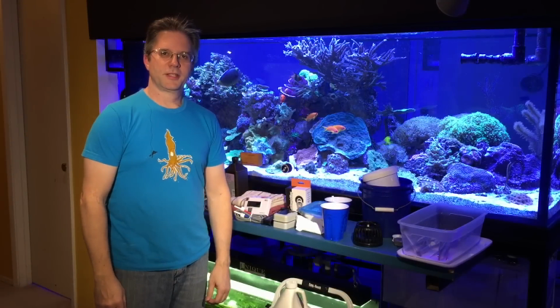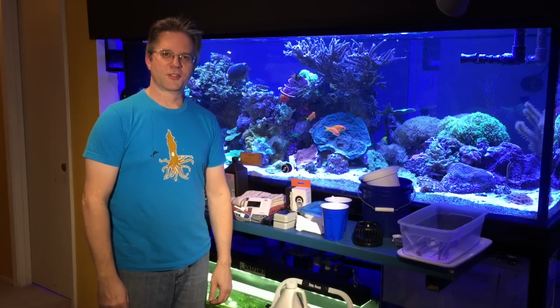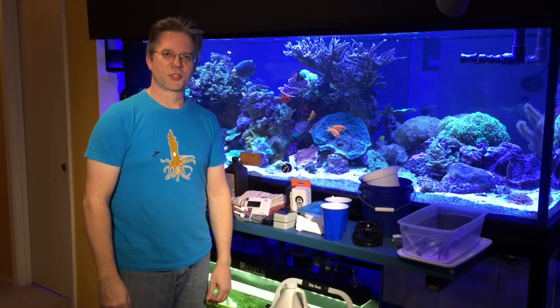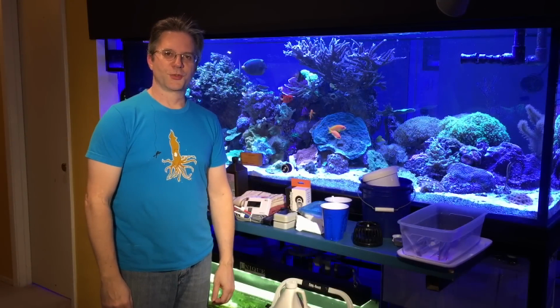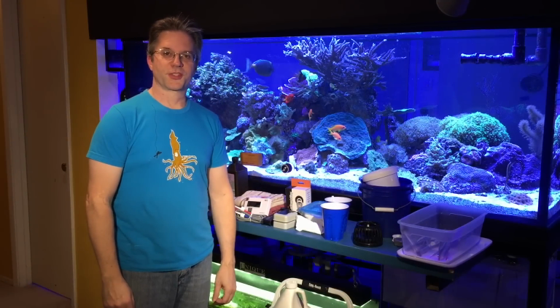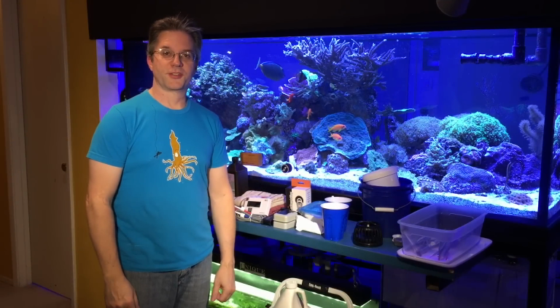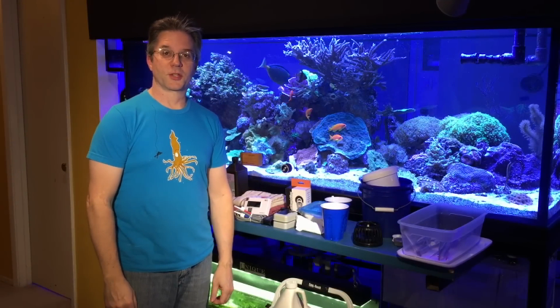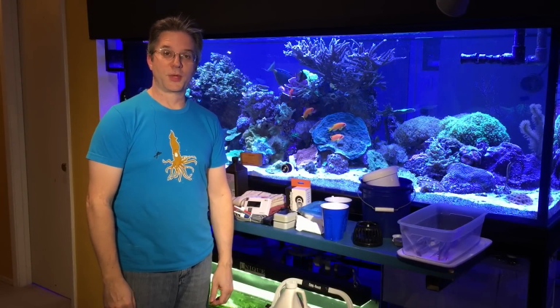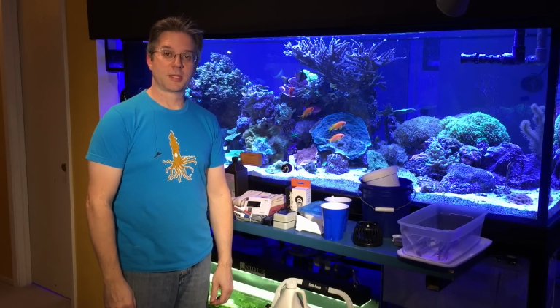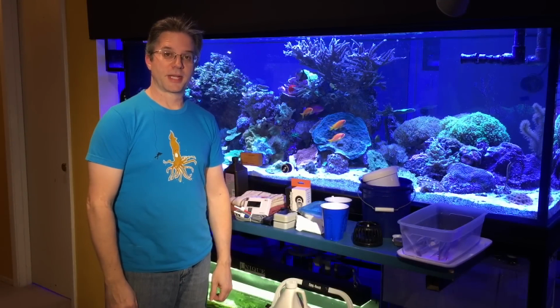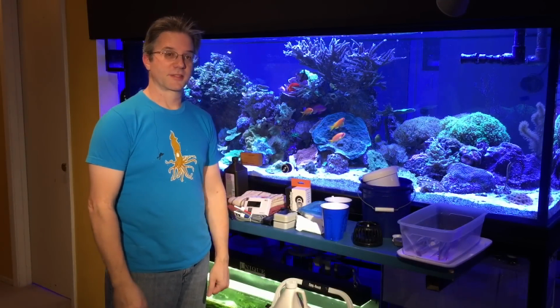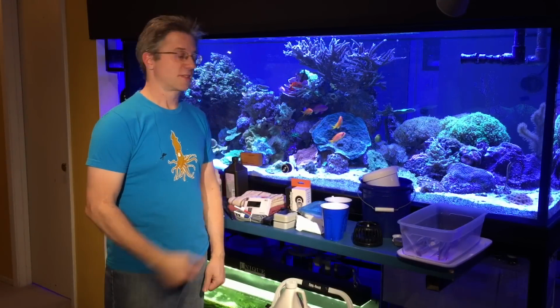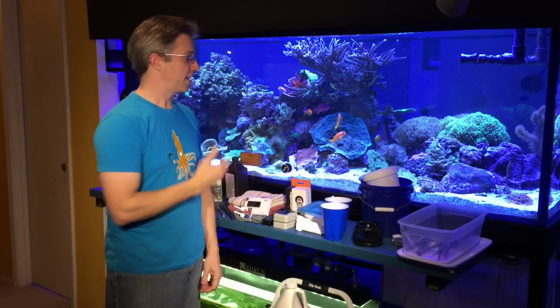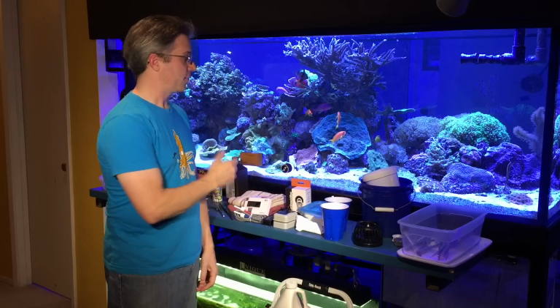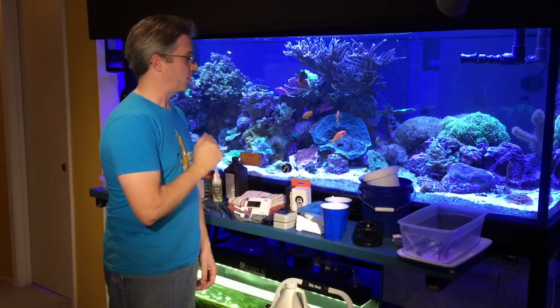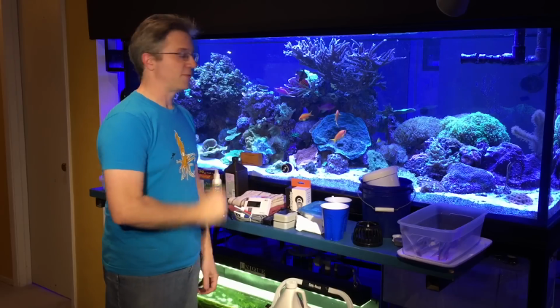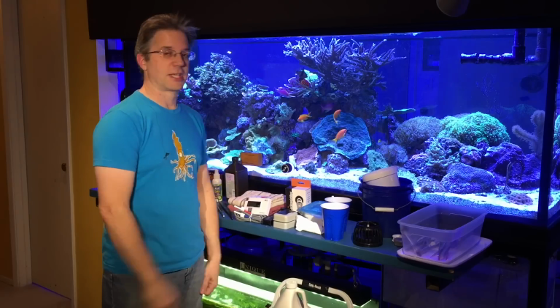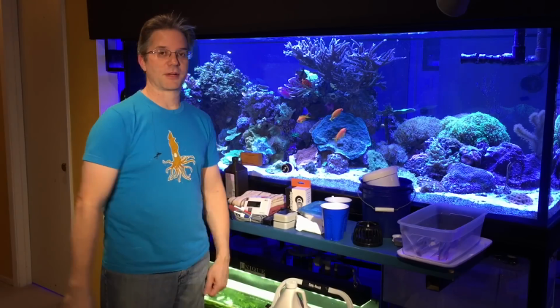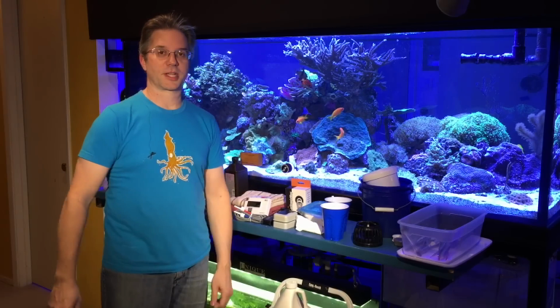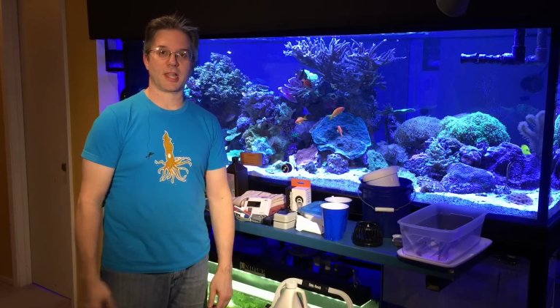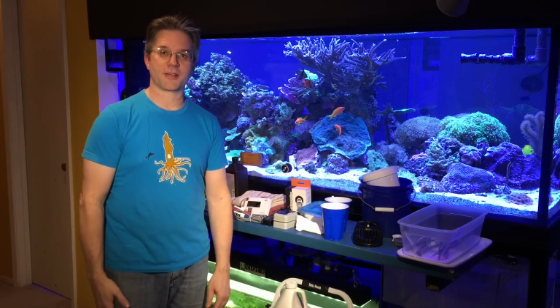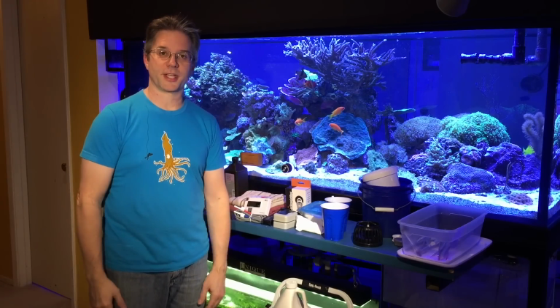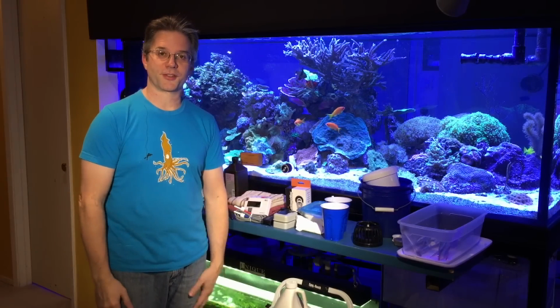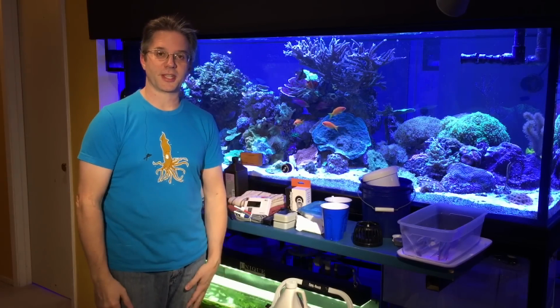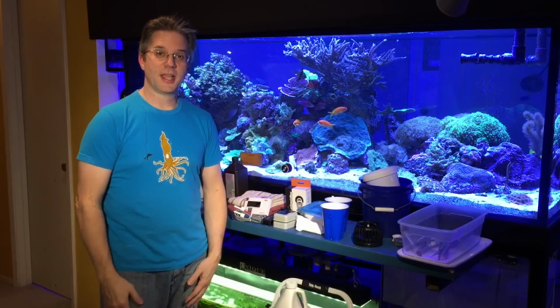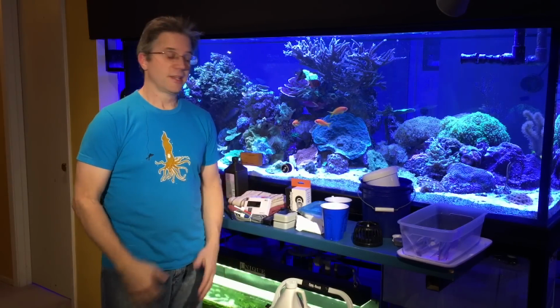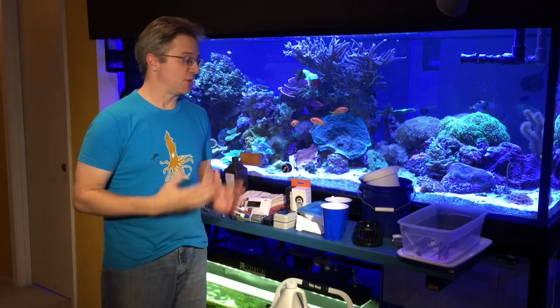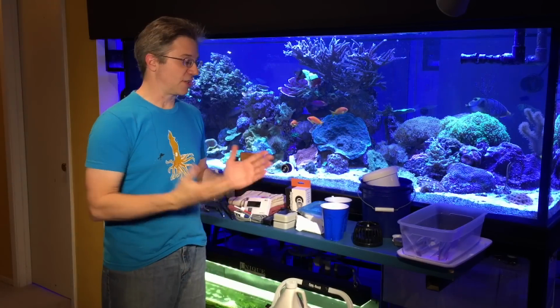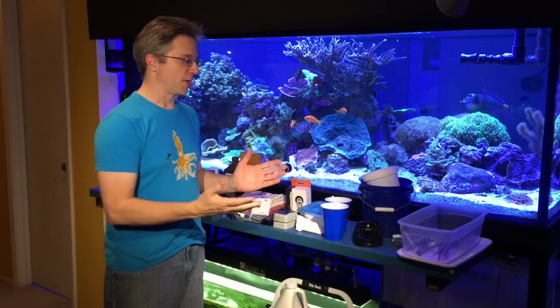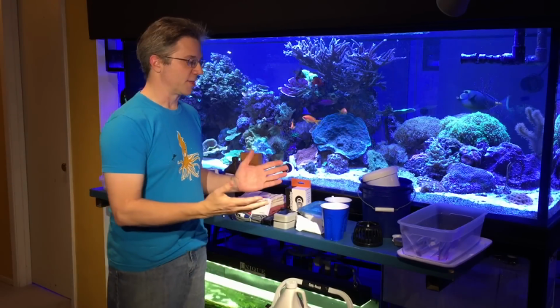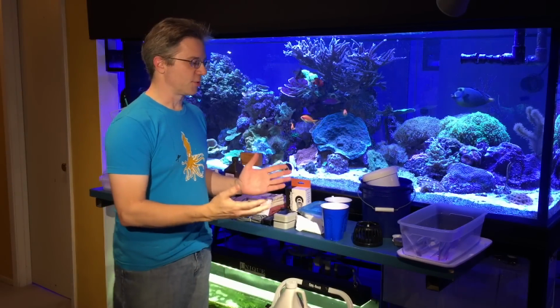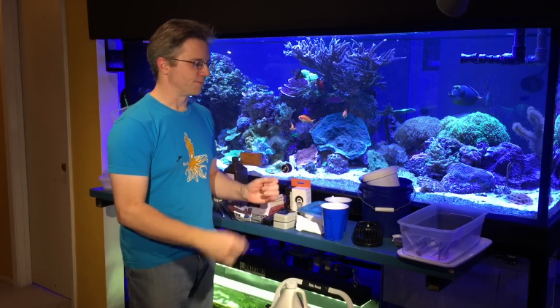These are the tools that I use on a weekly basis to take care of my reef and keep everything alive and healthy. Let me just get right into it.